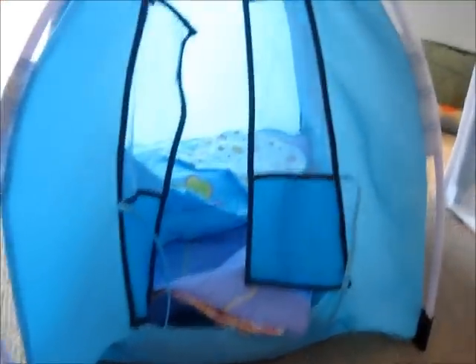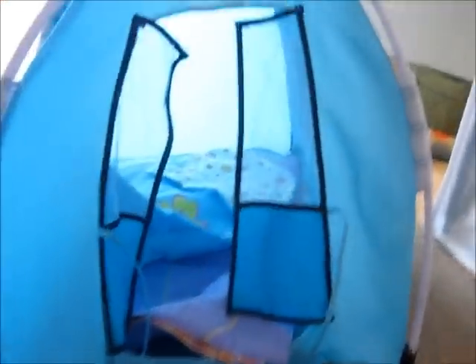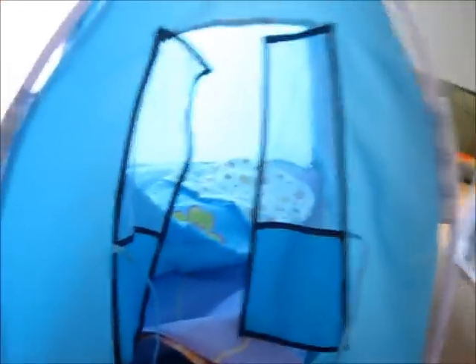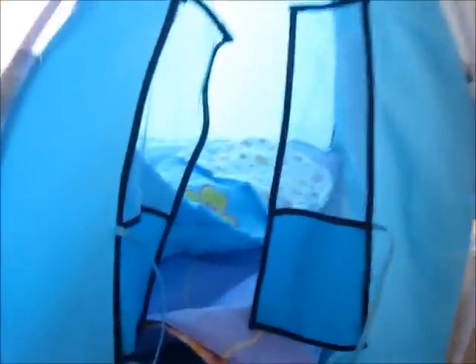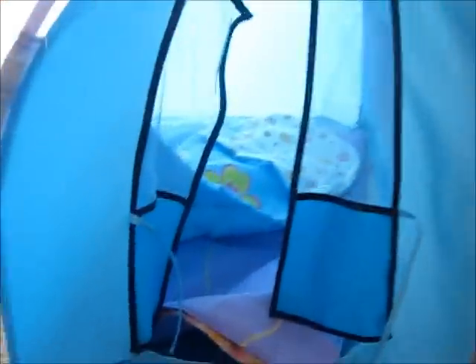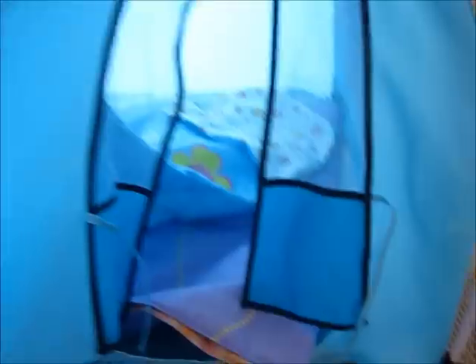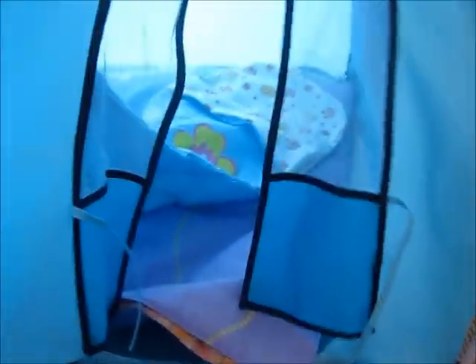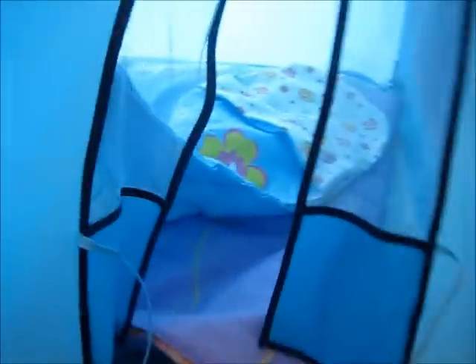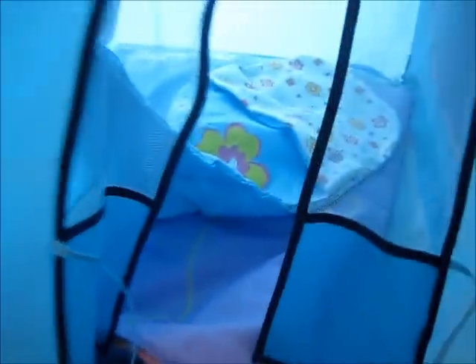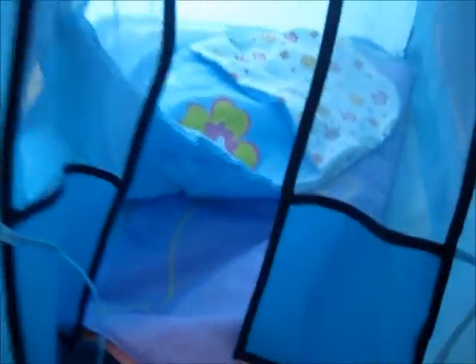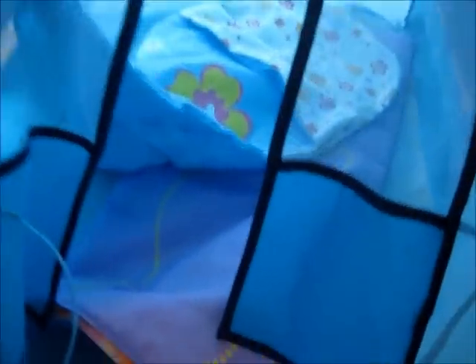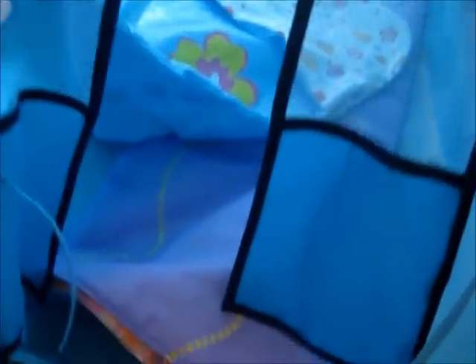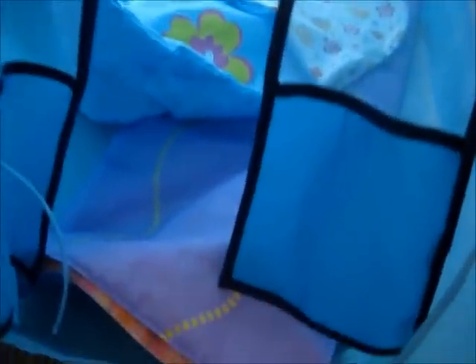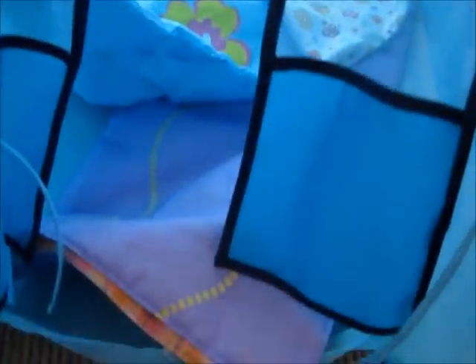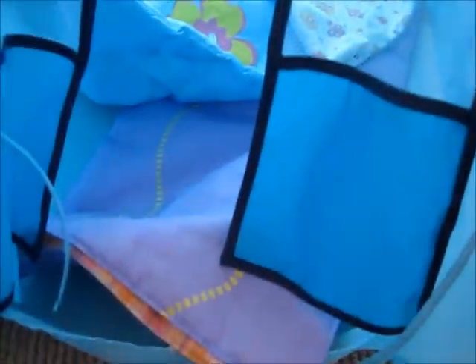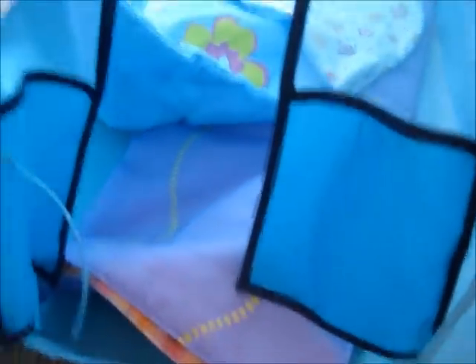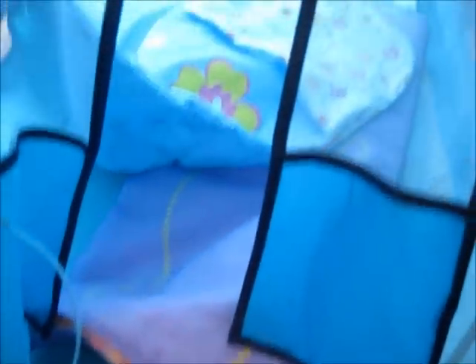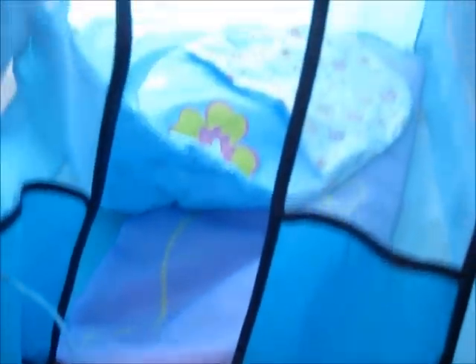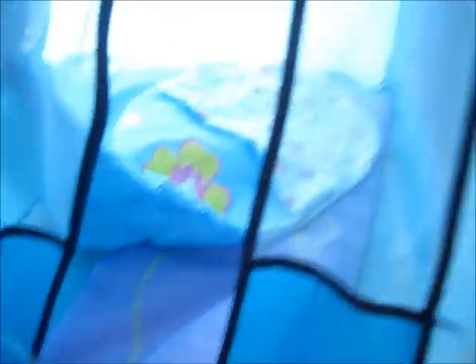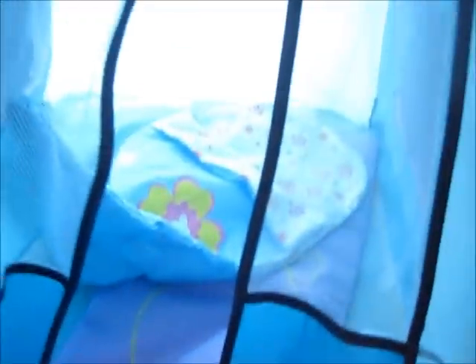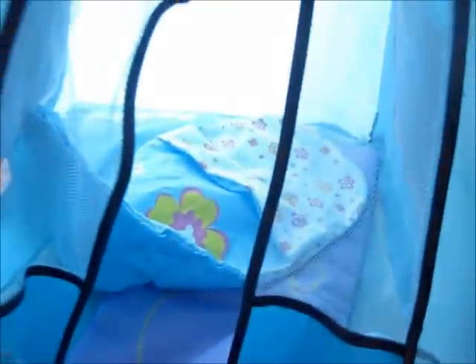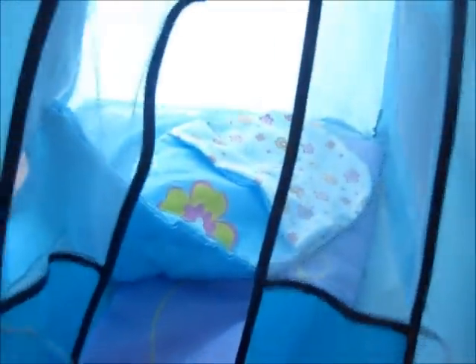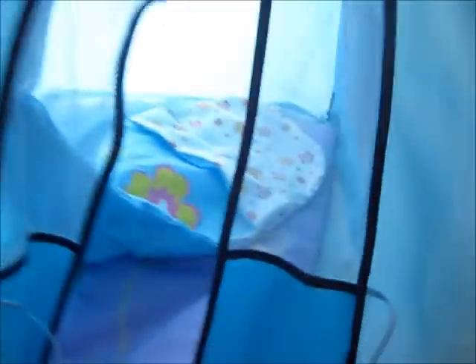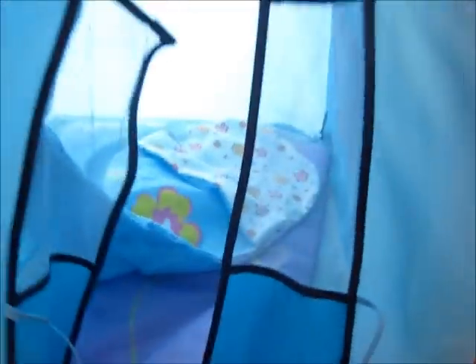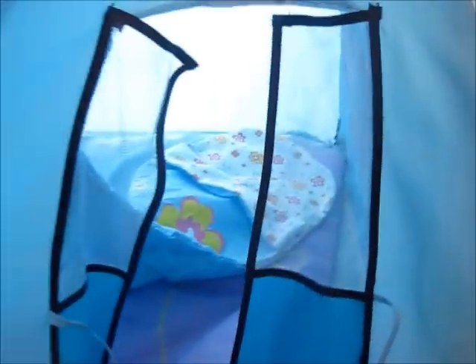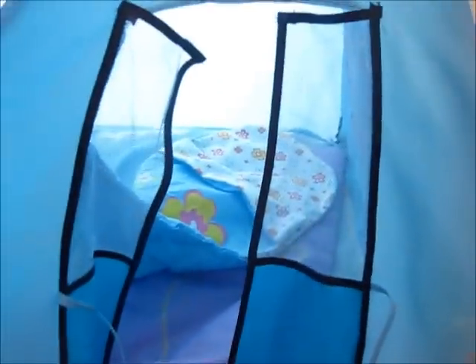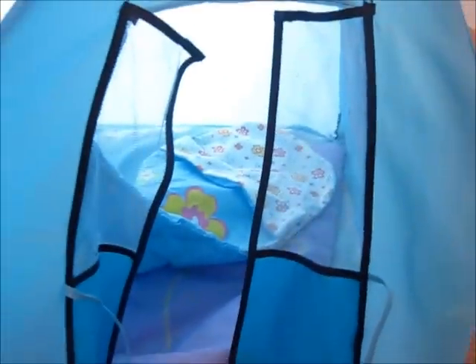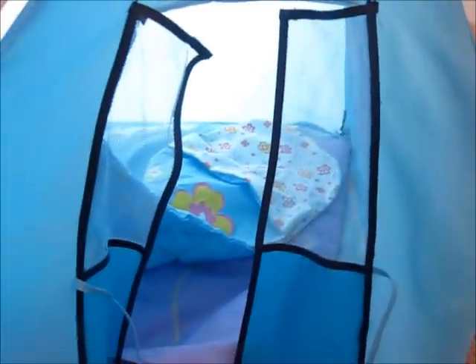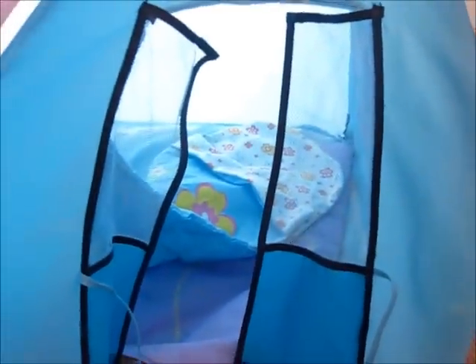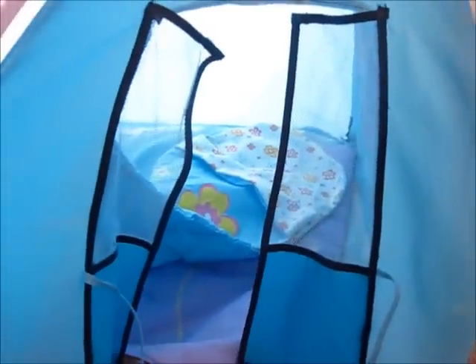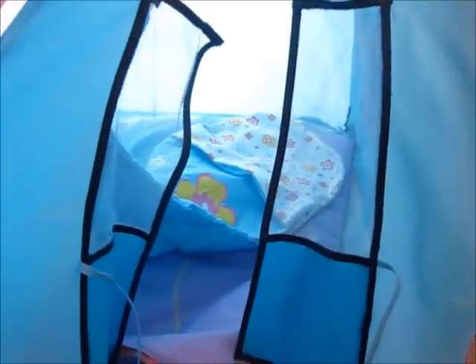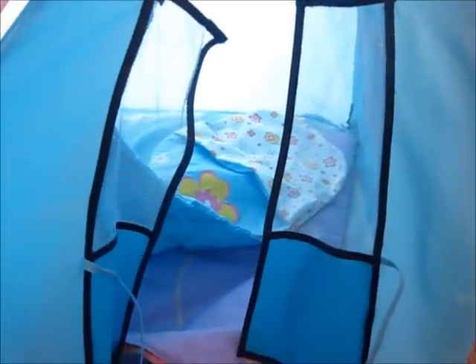This is our camping tent, and we have just some sleeping bags inside and all that kind of stuff.